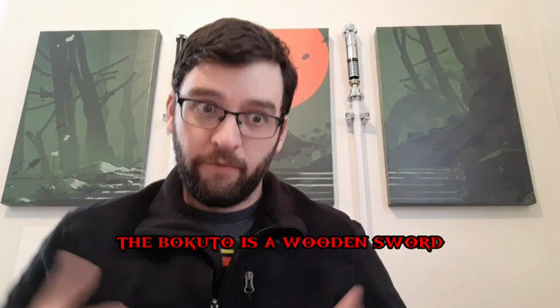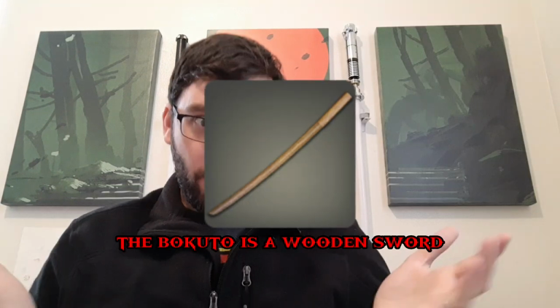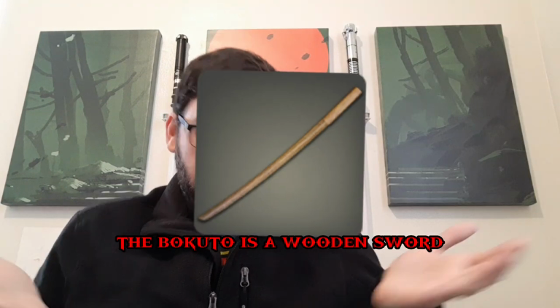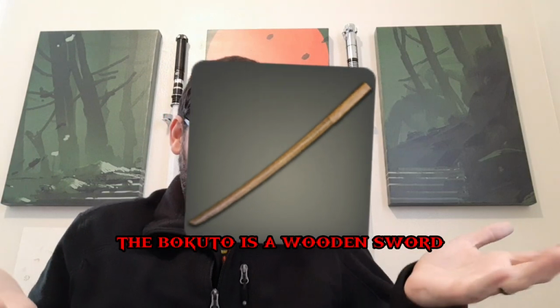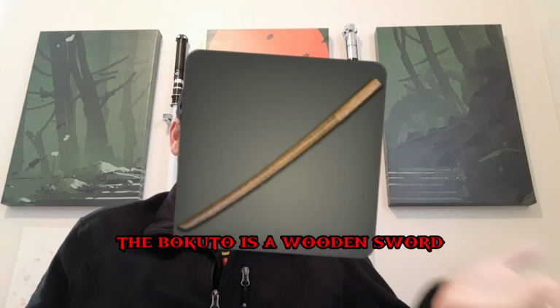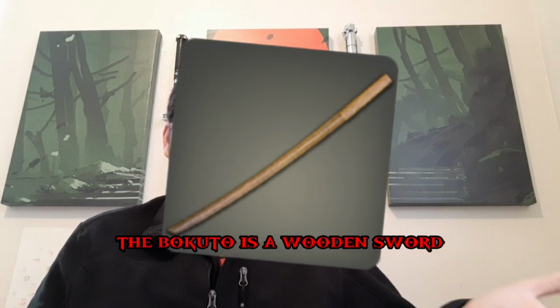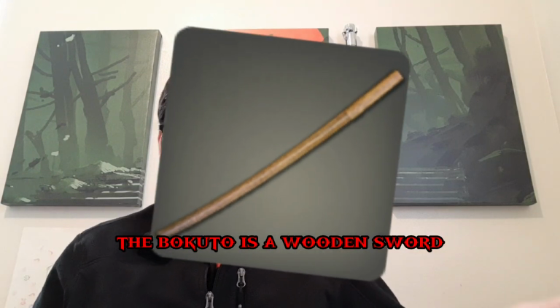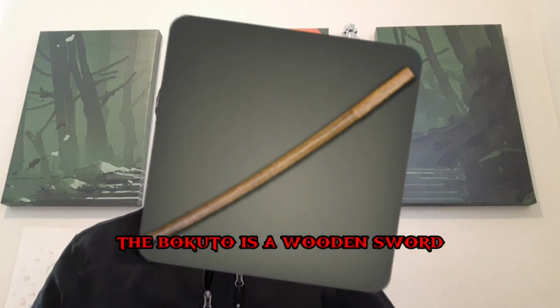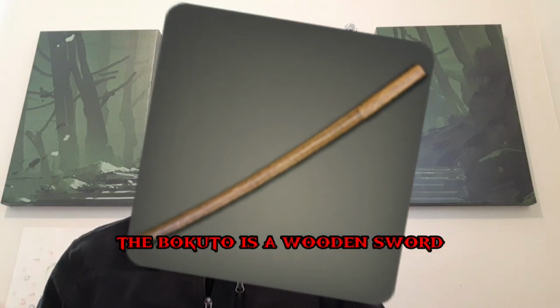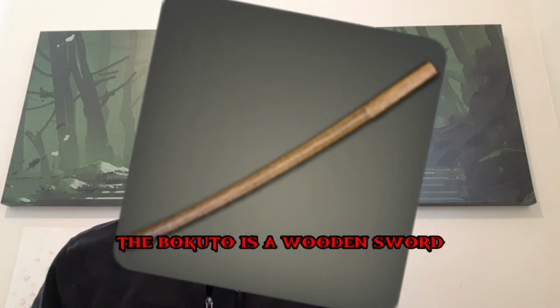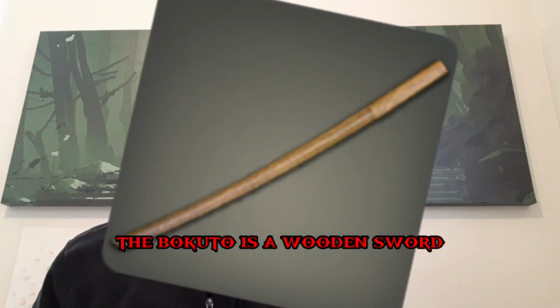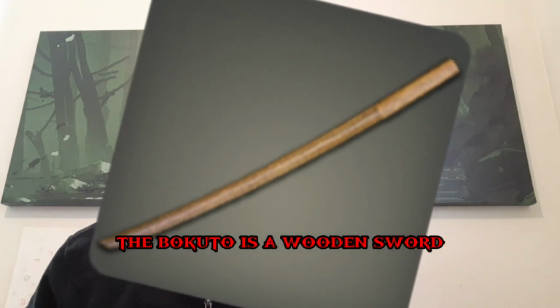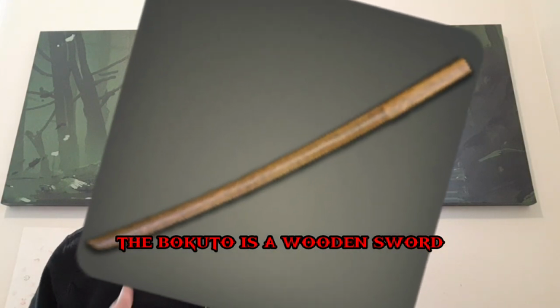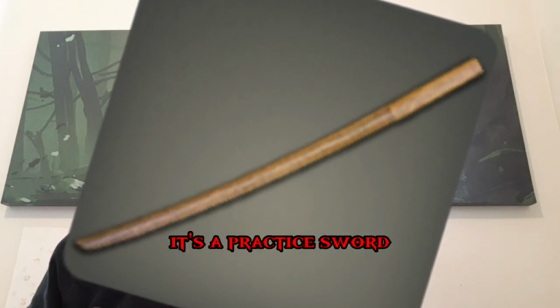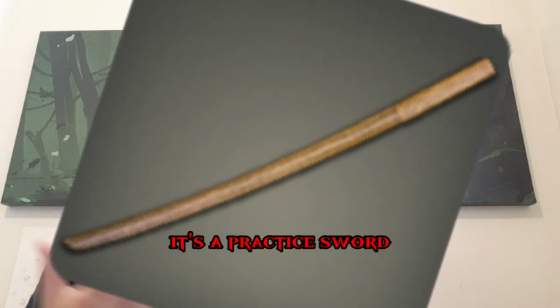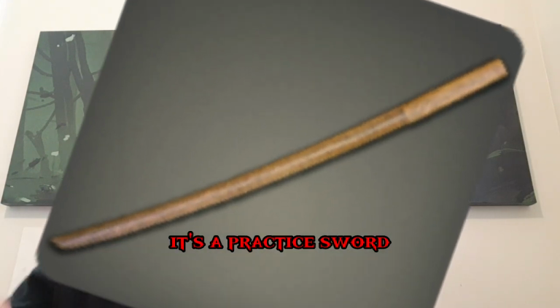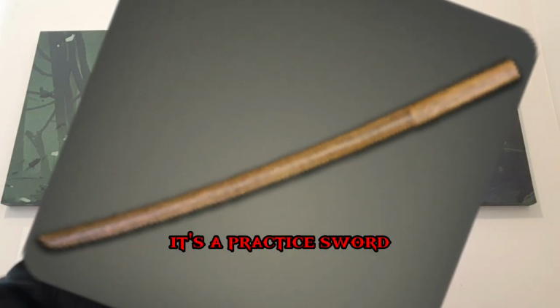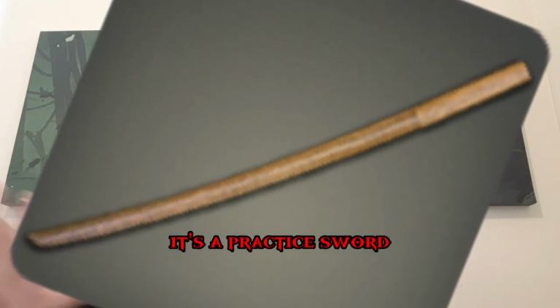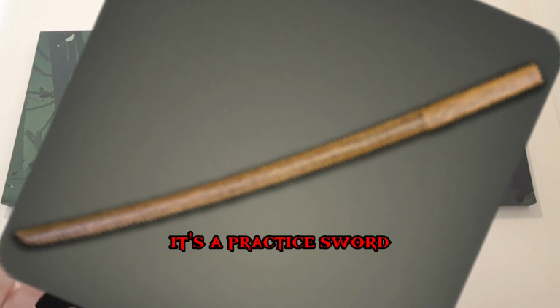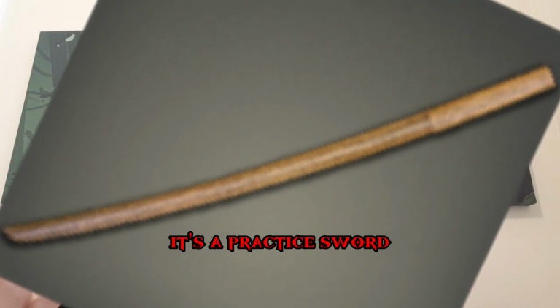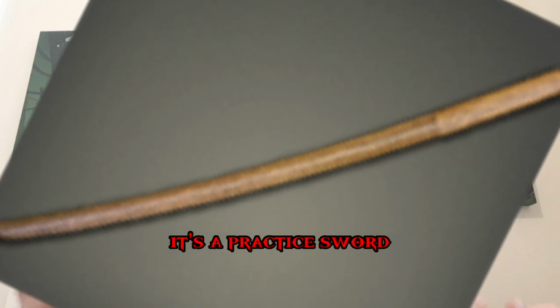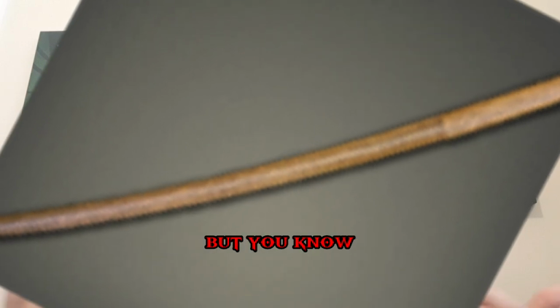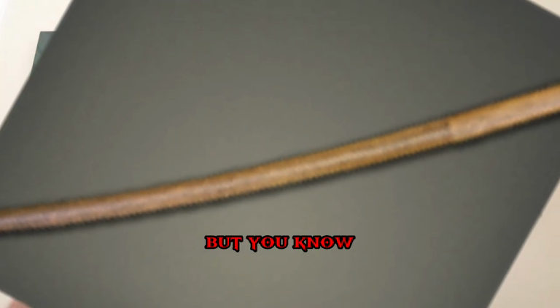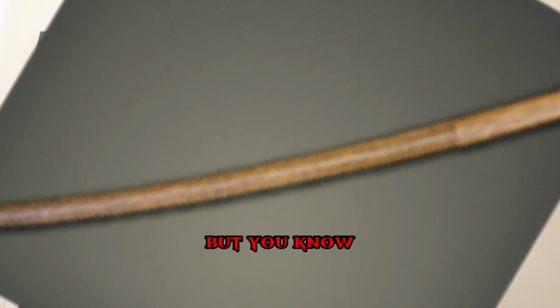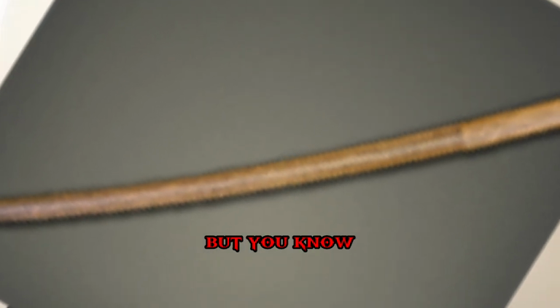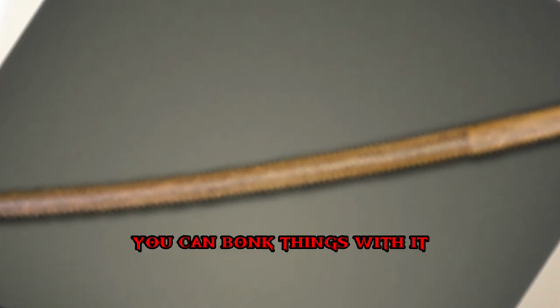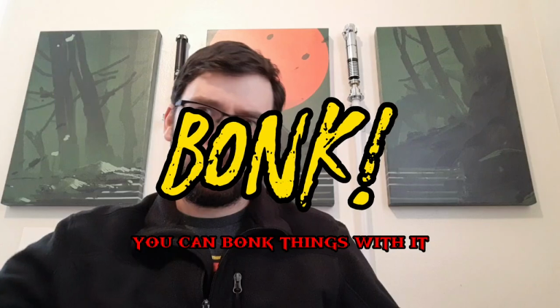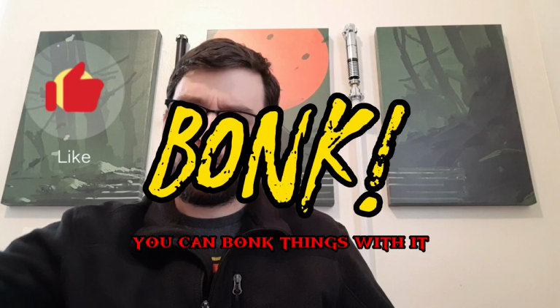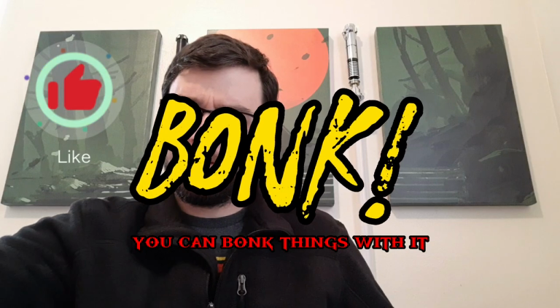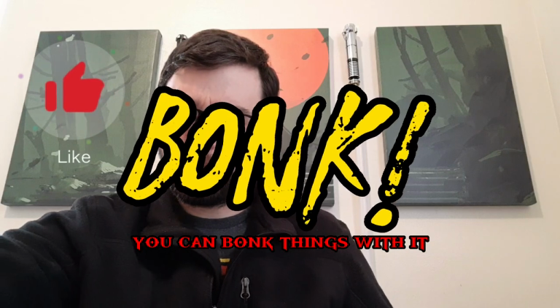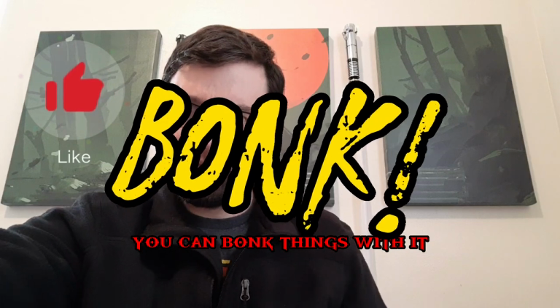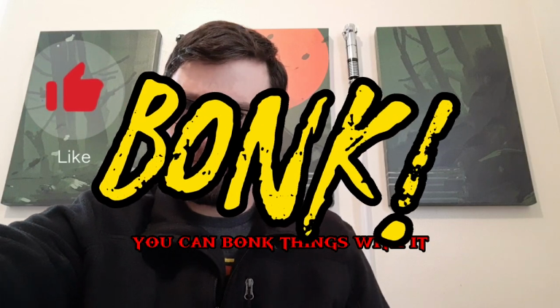The bokuto is a wooden sword — it's a practice sword, but you can bonk things with it.